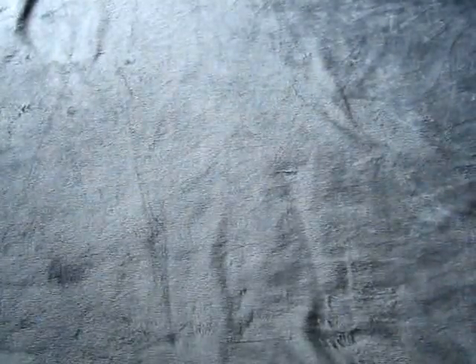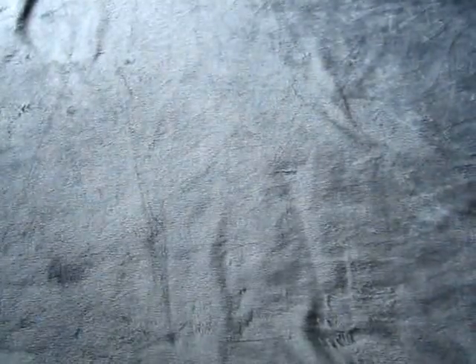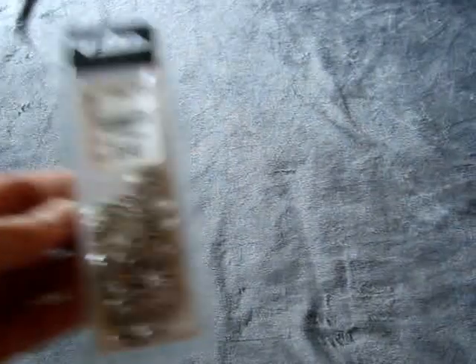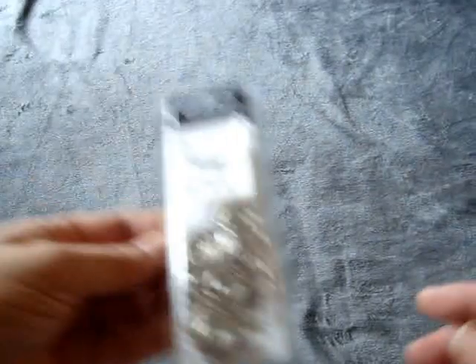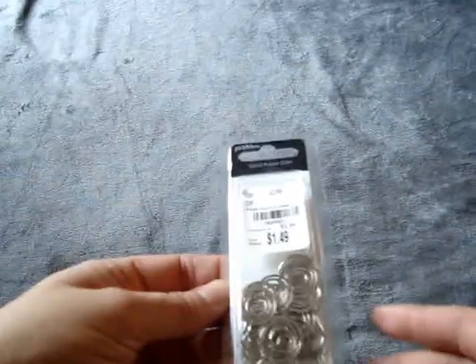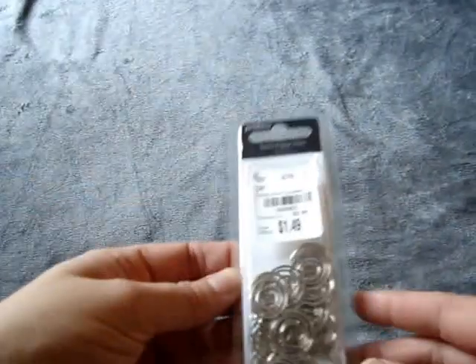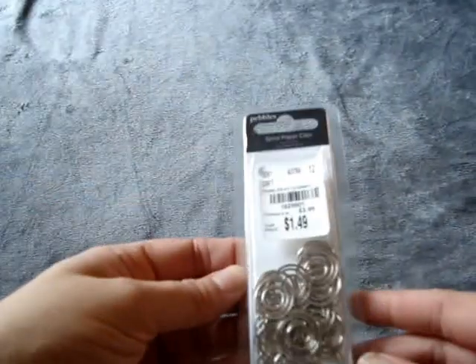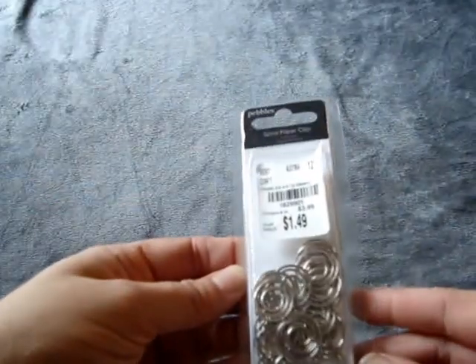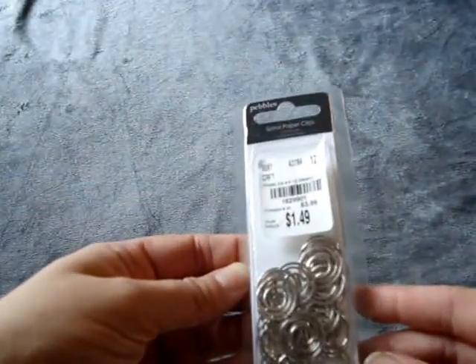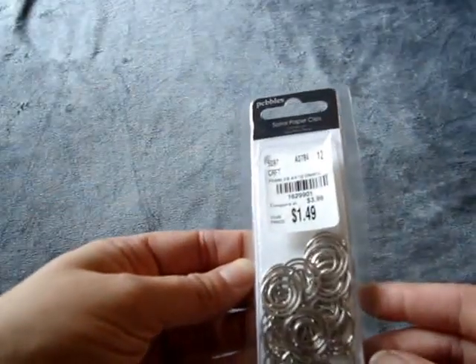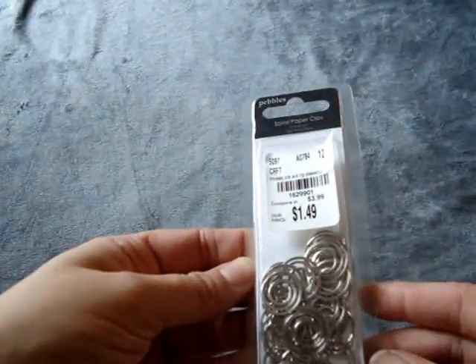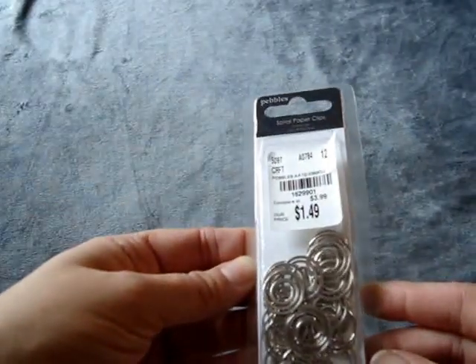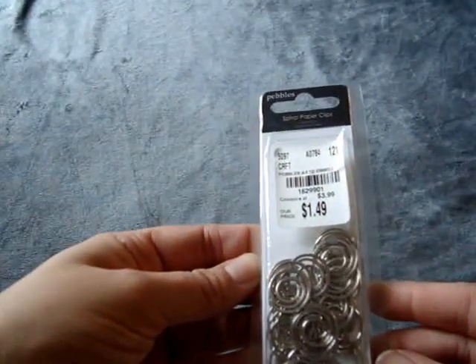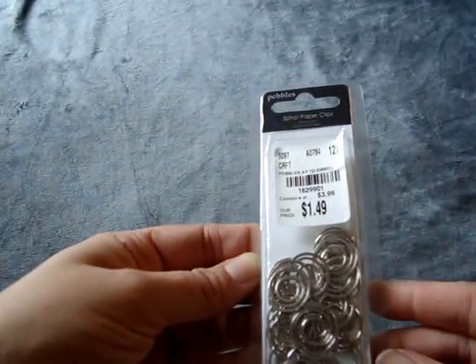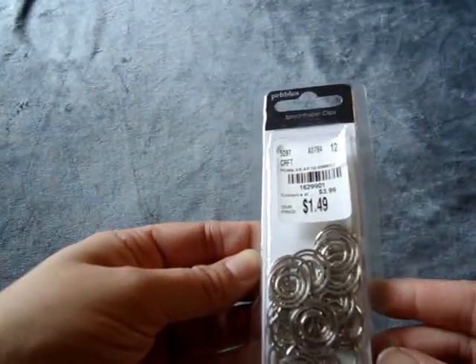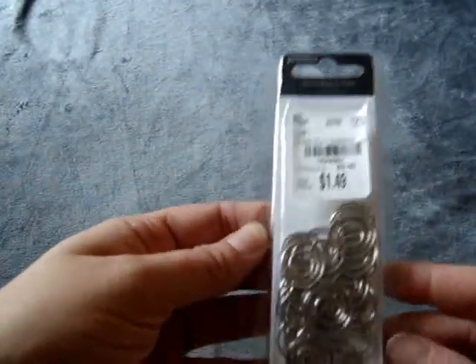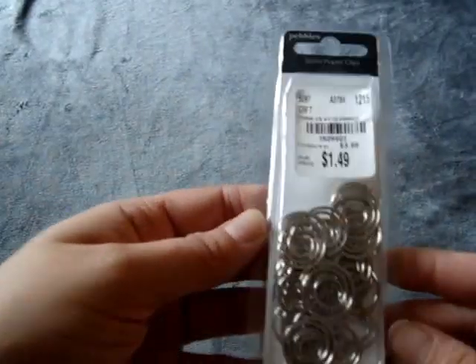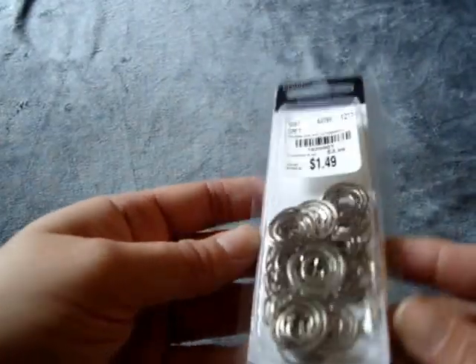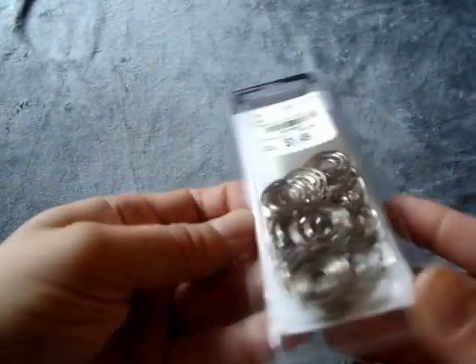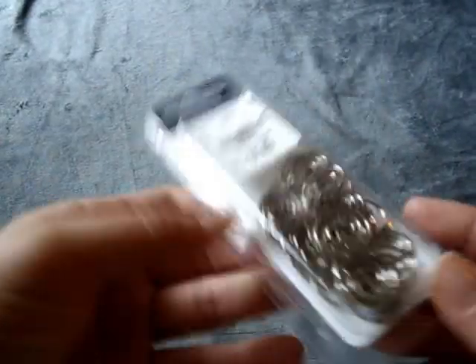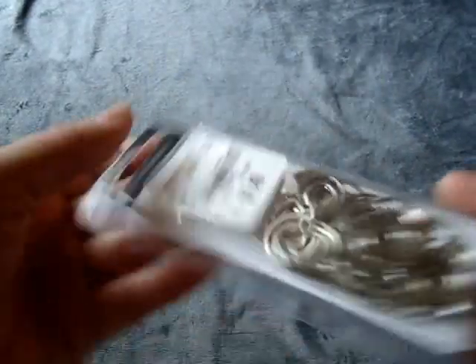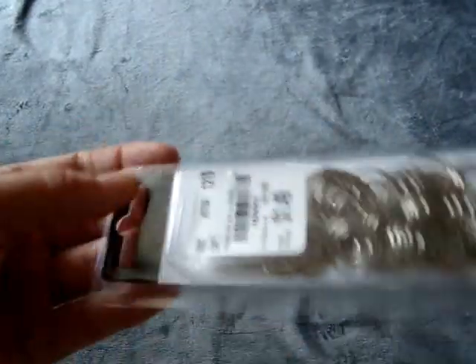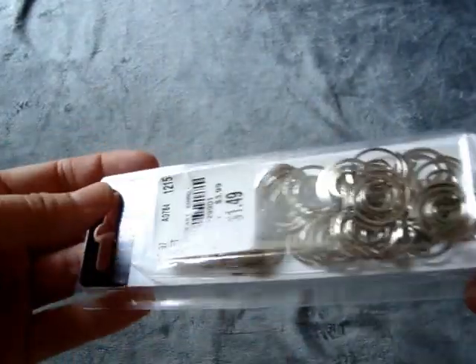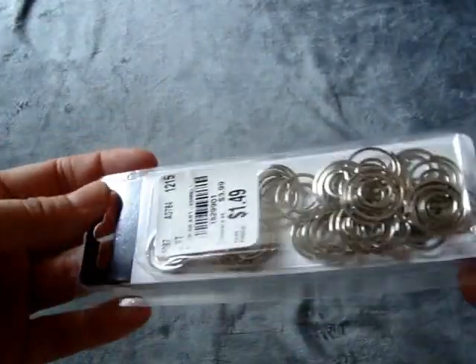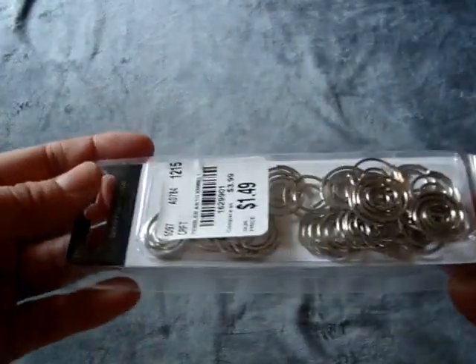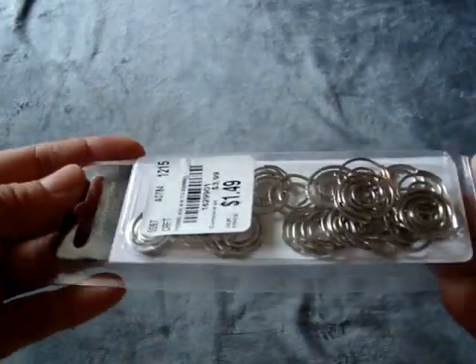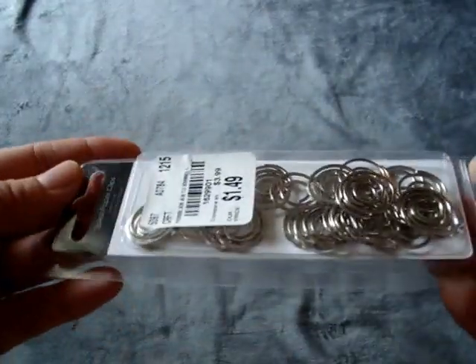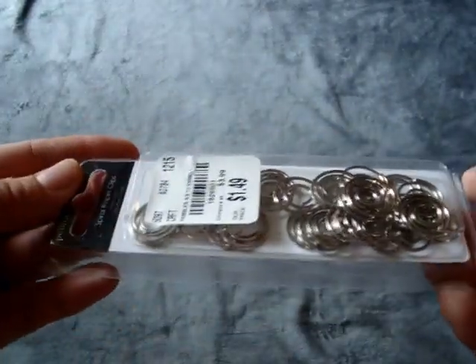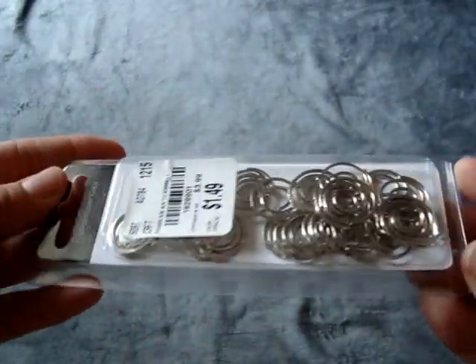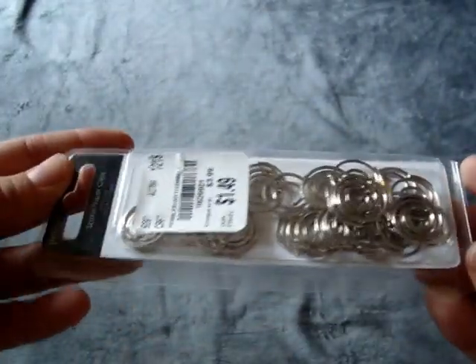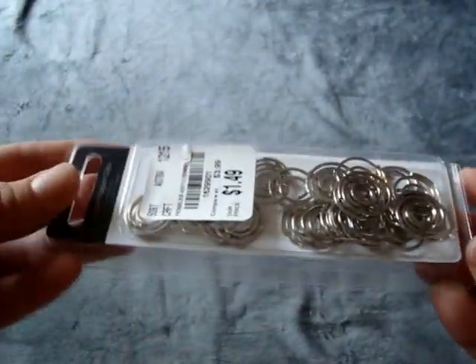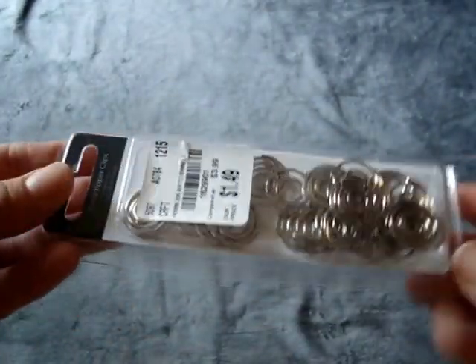I found these by Pebbles — they're spiral paper clips. They're $1.49. I thought these would be cute on projects.